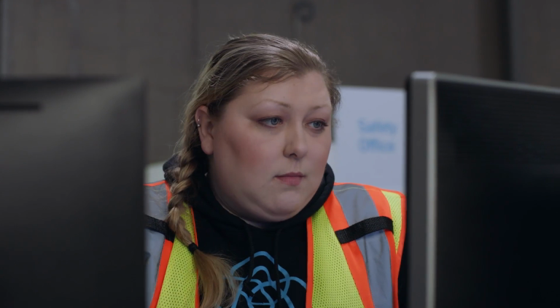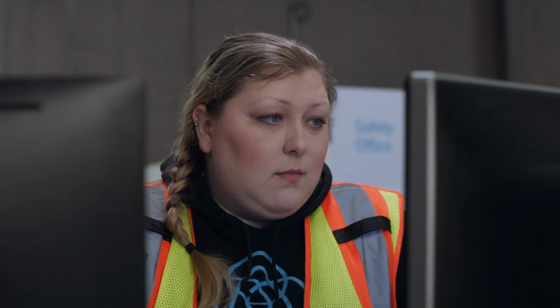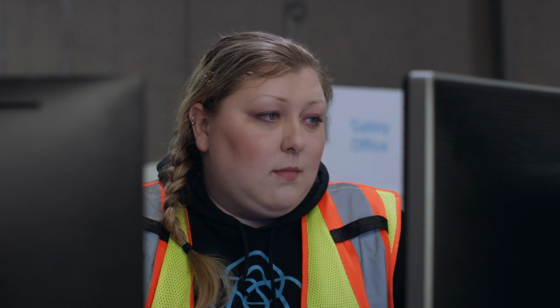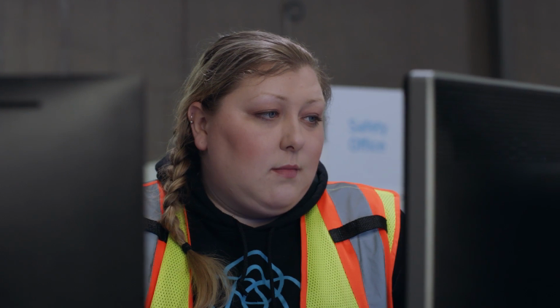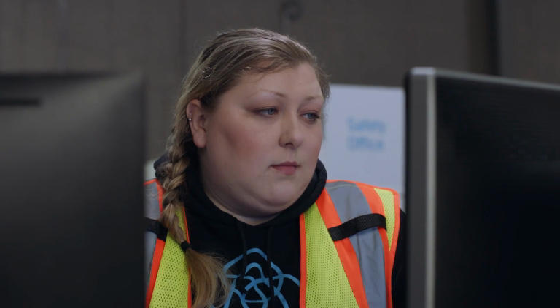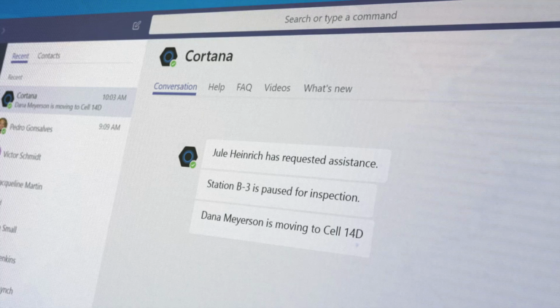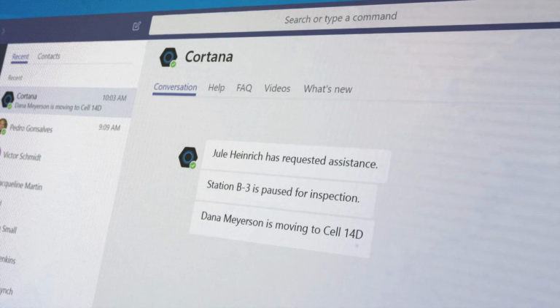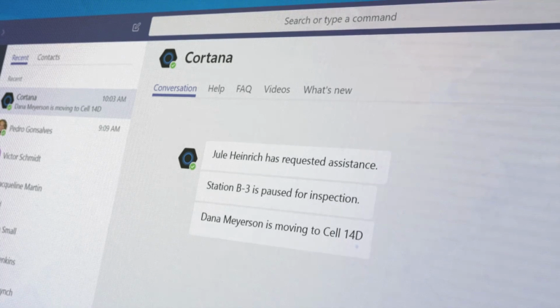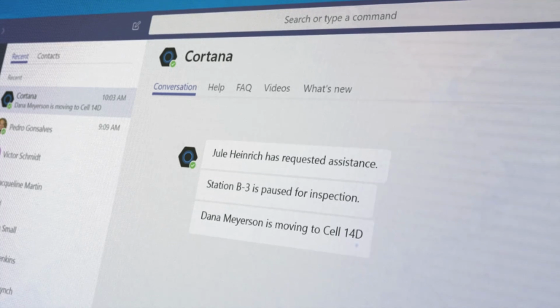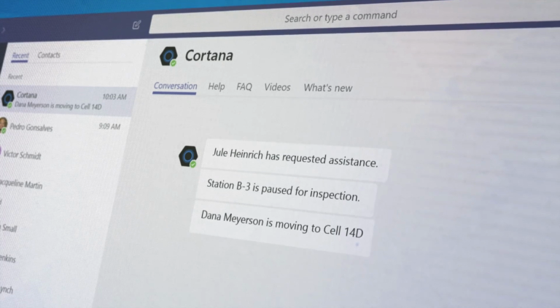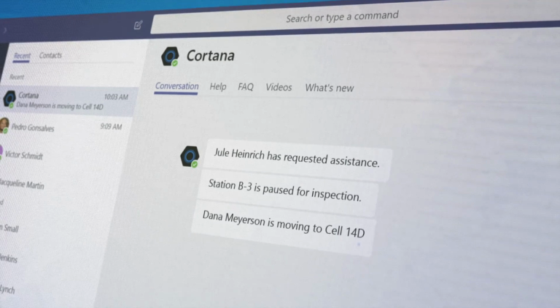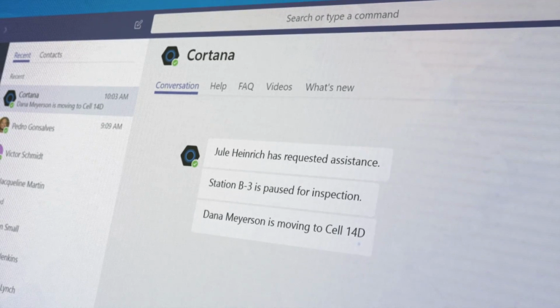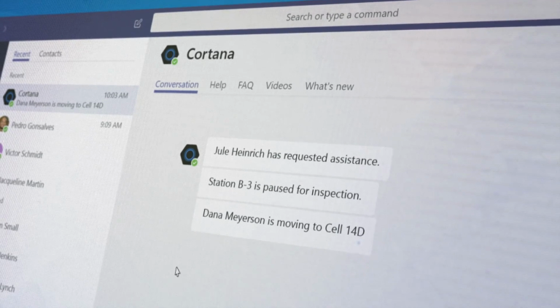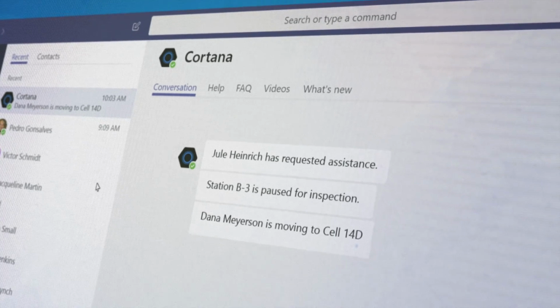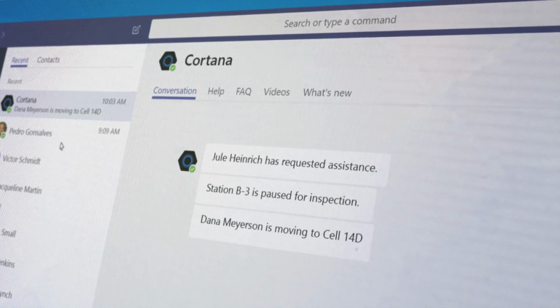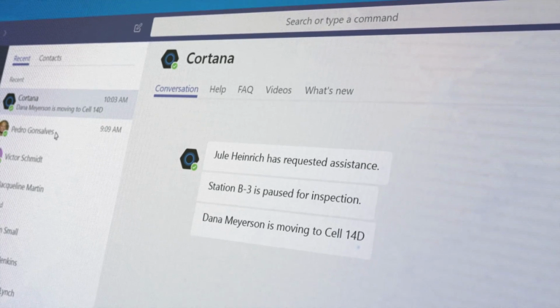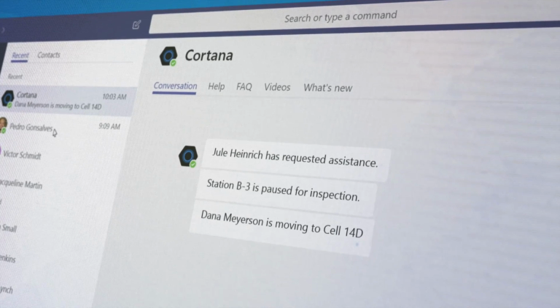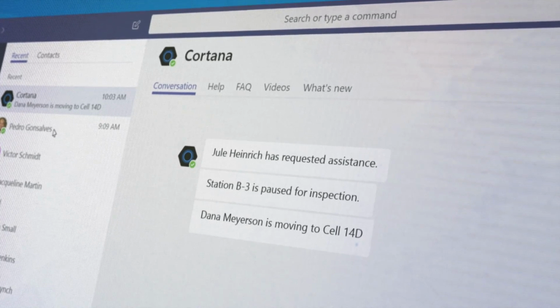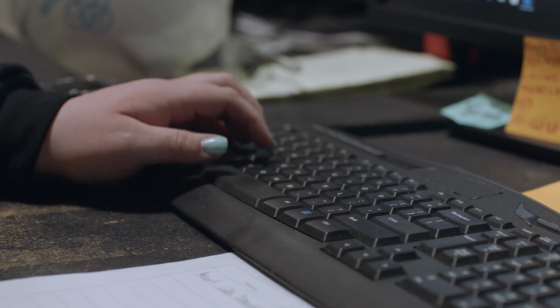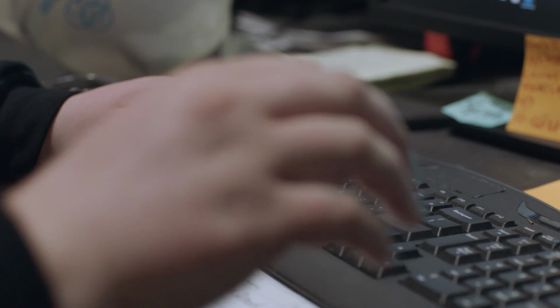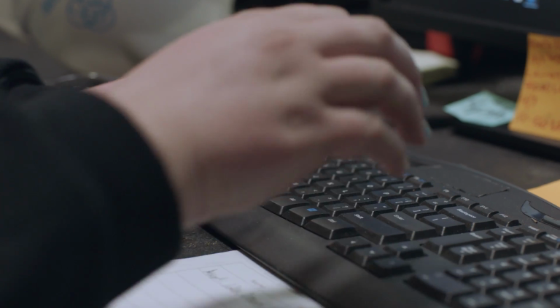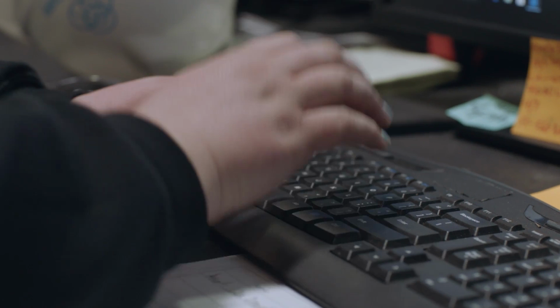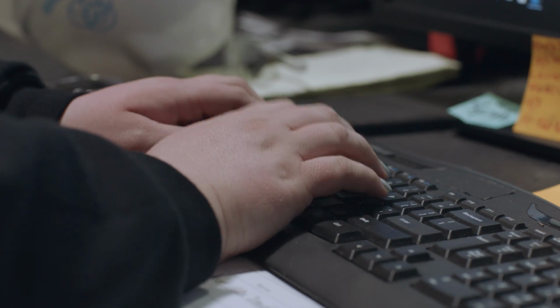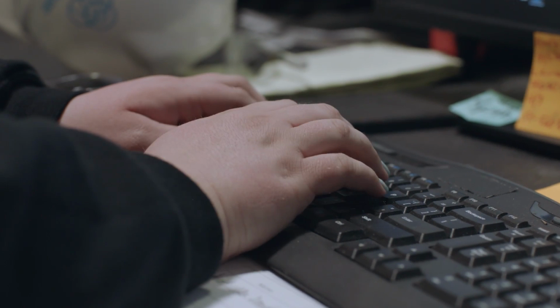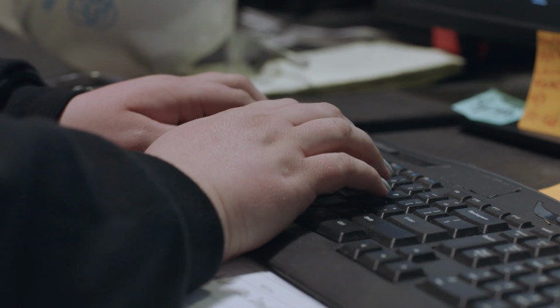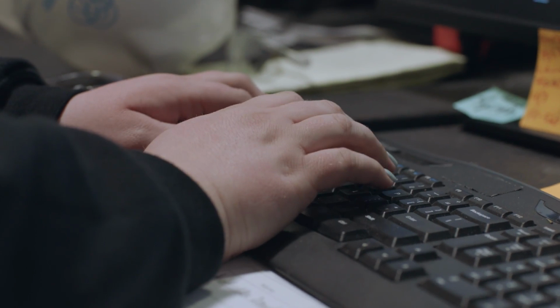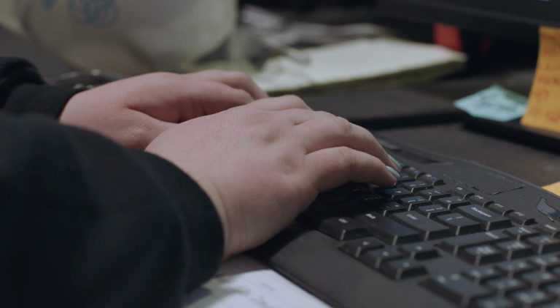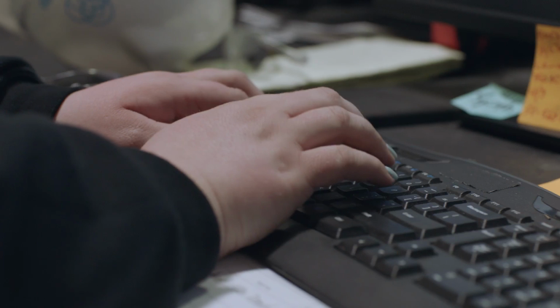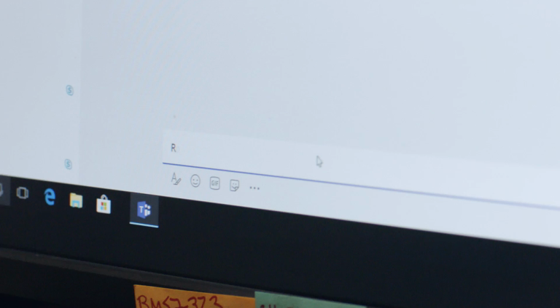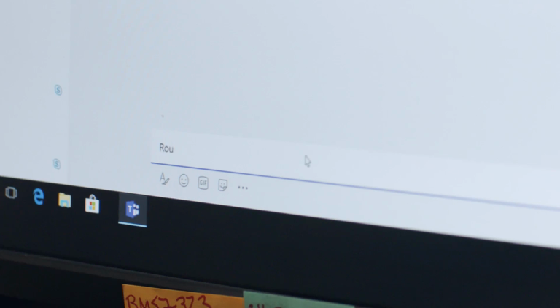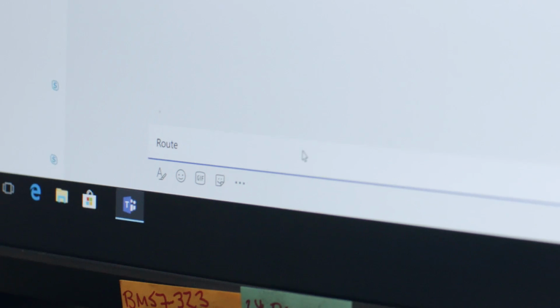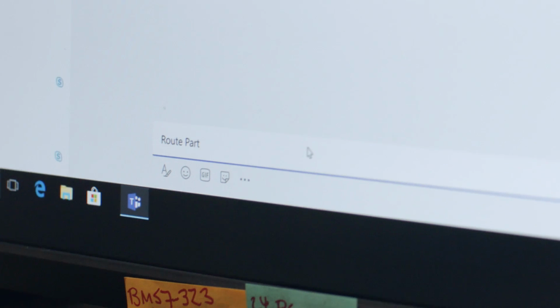Integration with Teams and Cortana allows our workers to make quick, in-context decisions that speed up production.